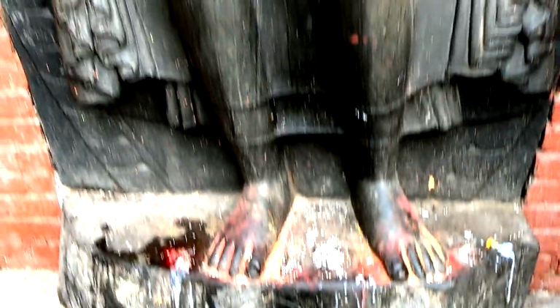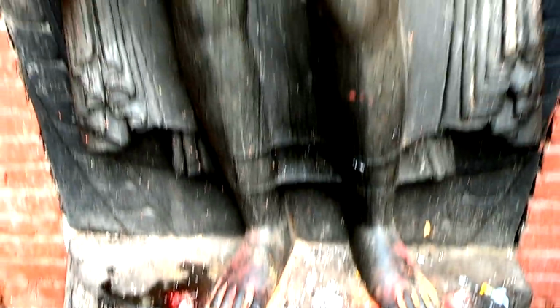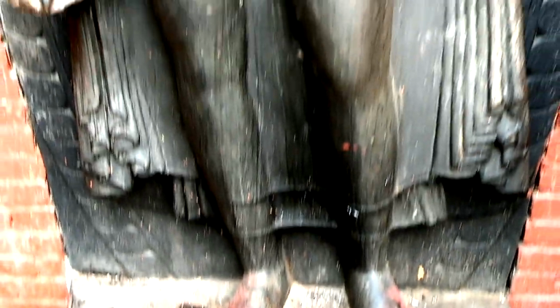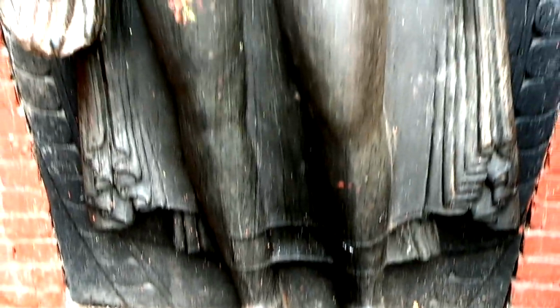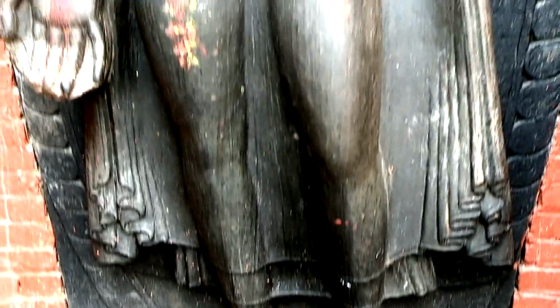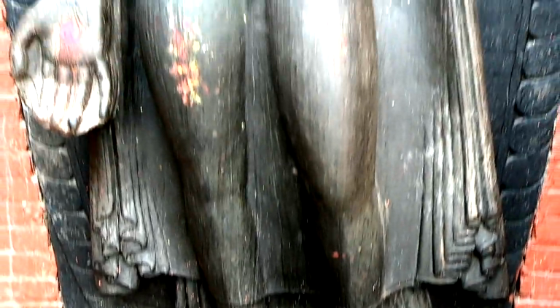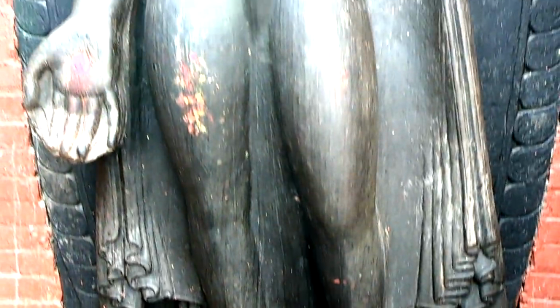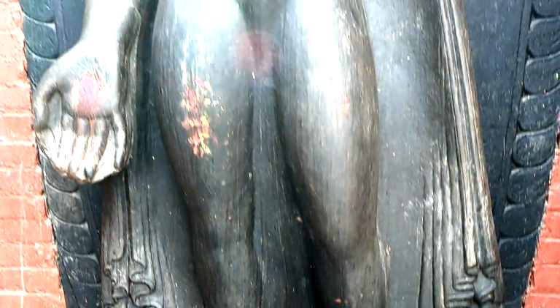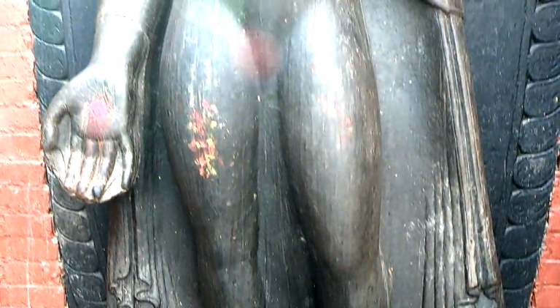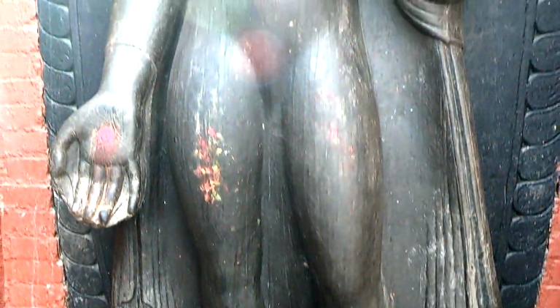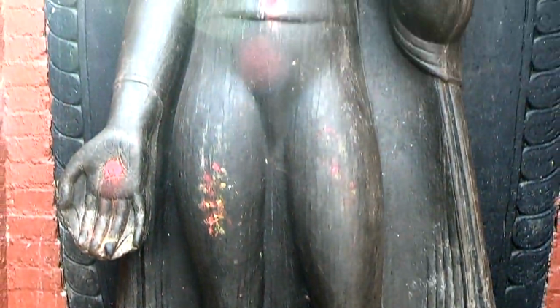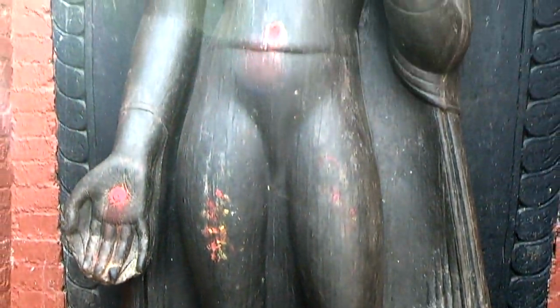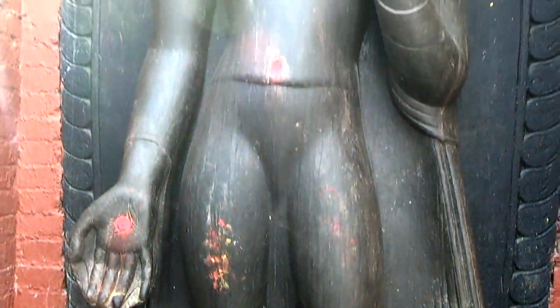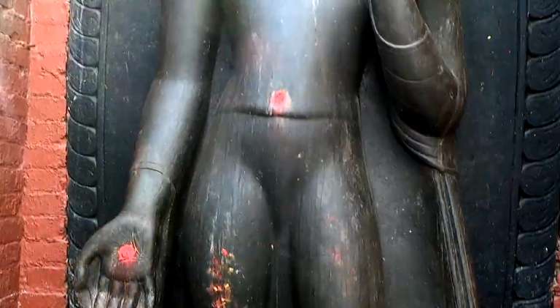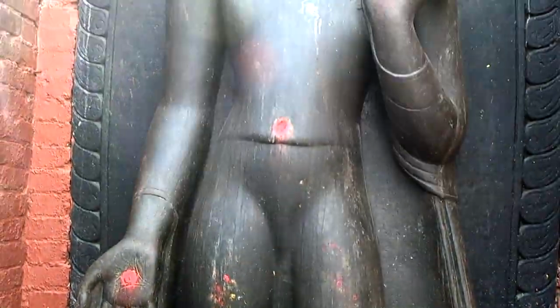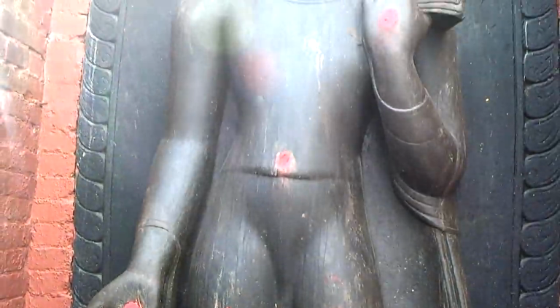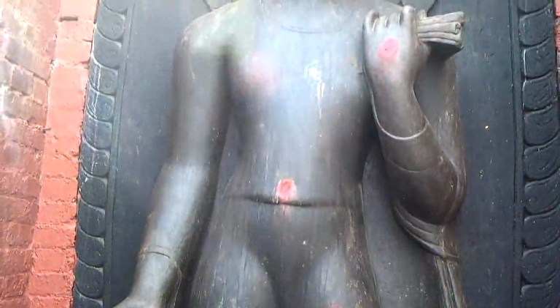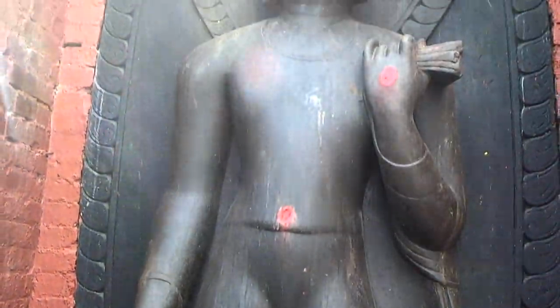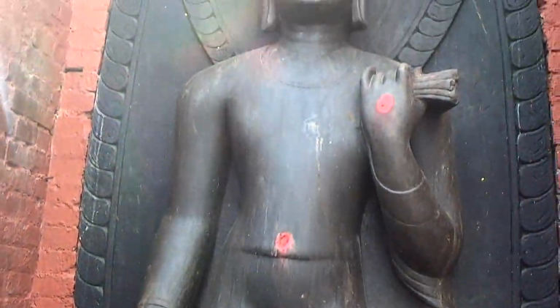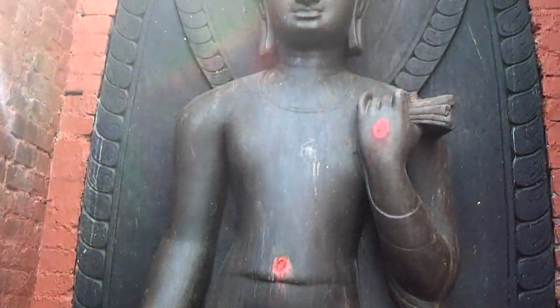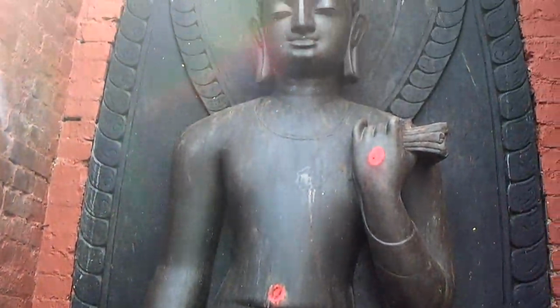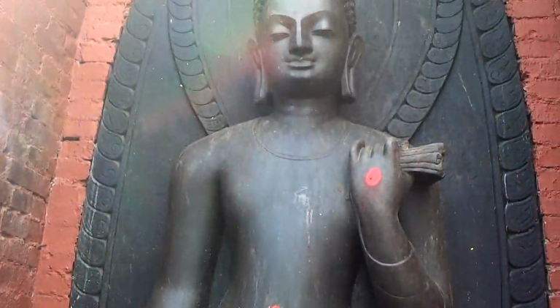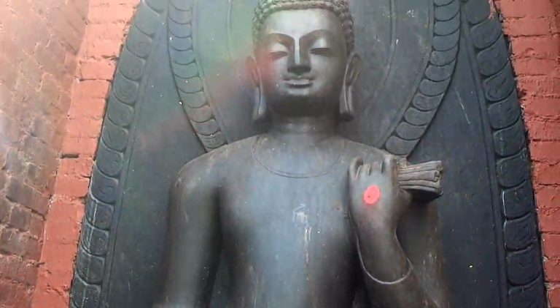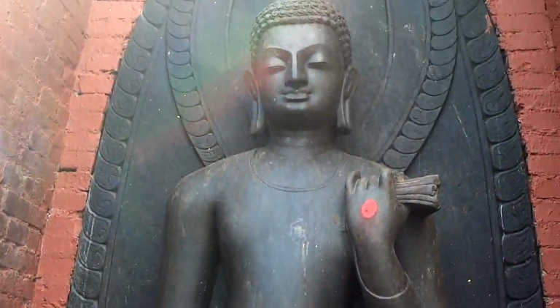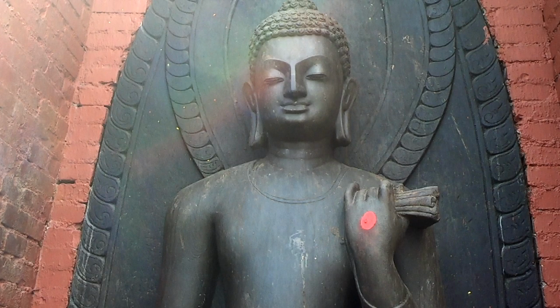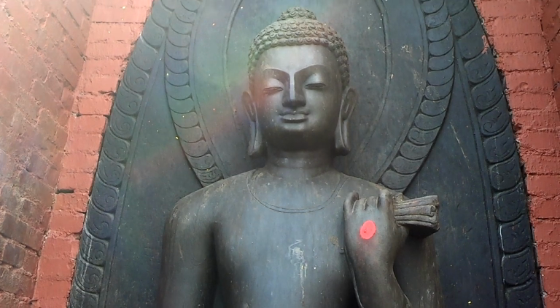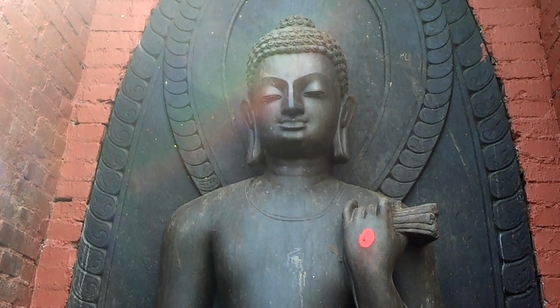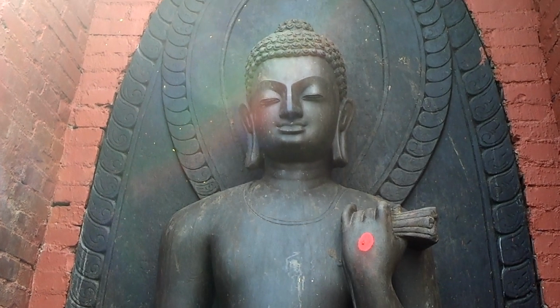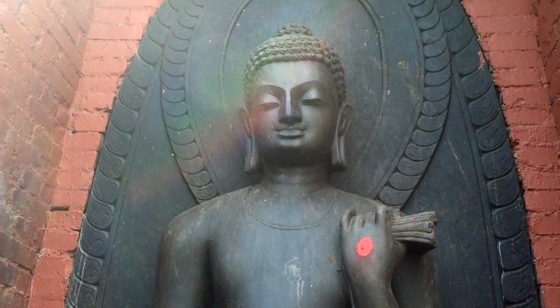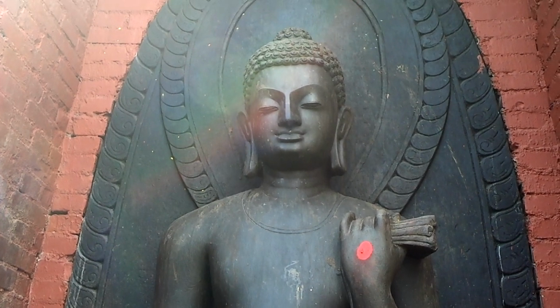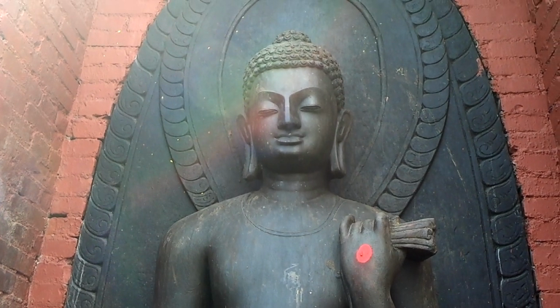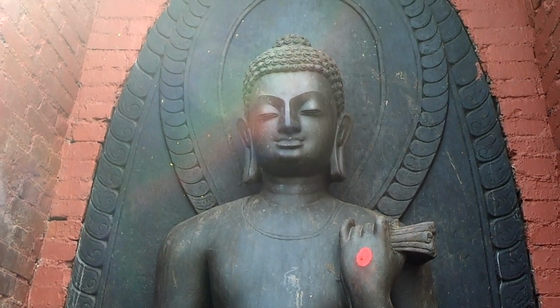This Buddha, made from one piece of stone, dates back to the 7th century.